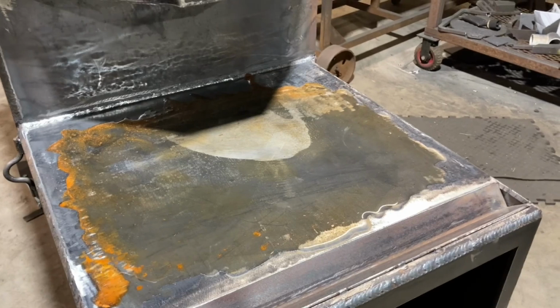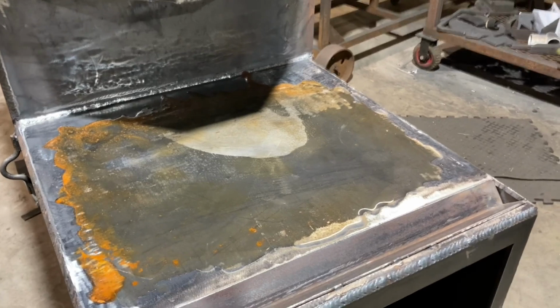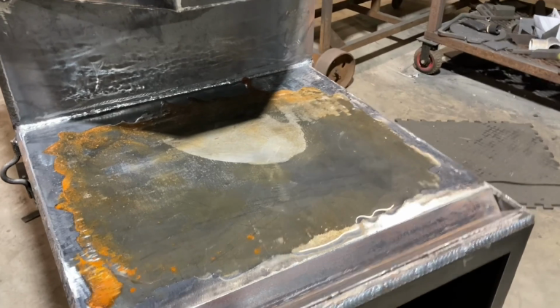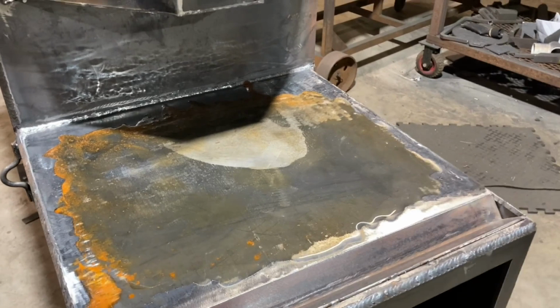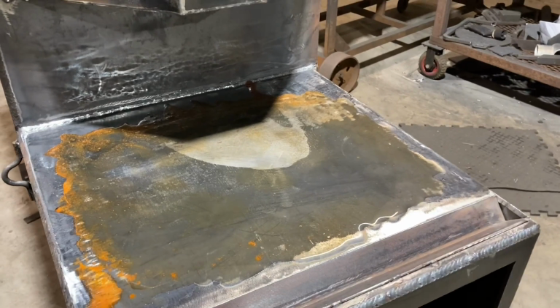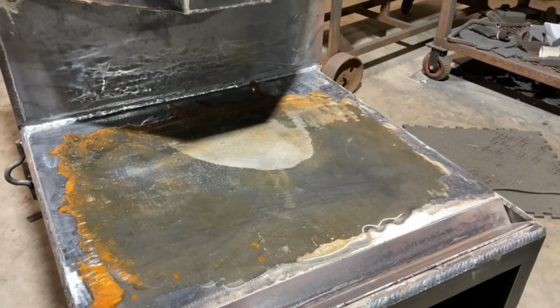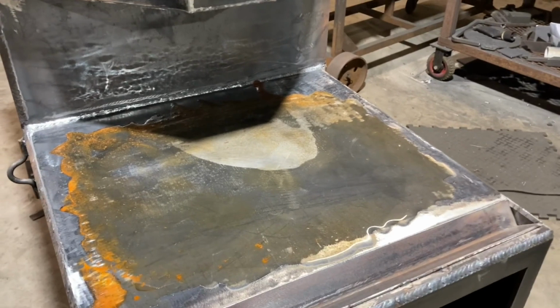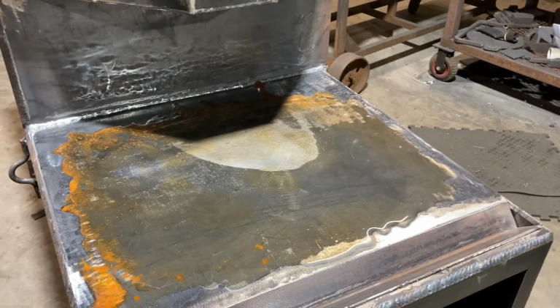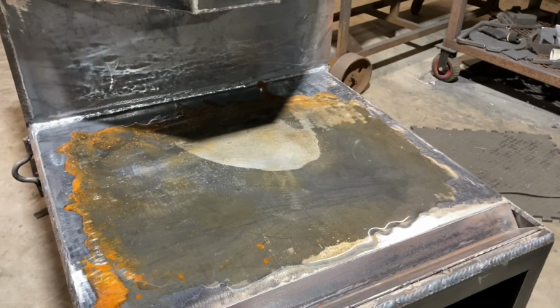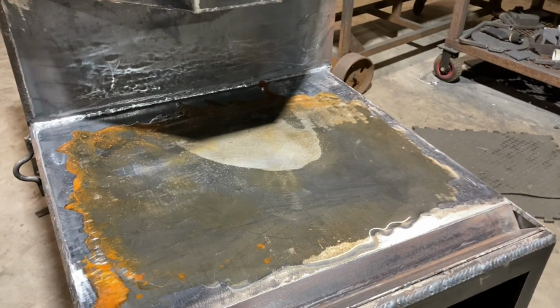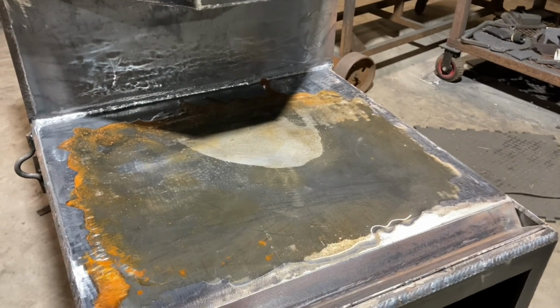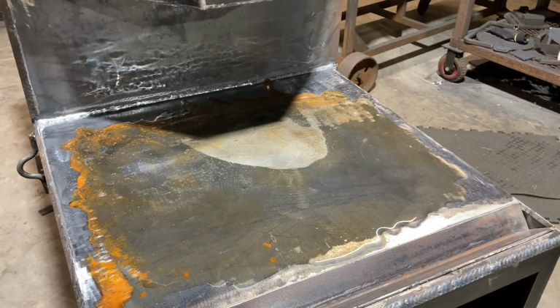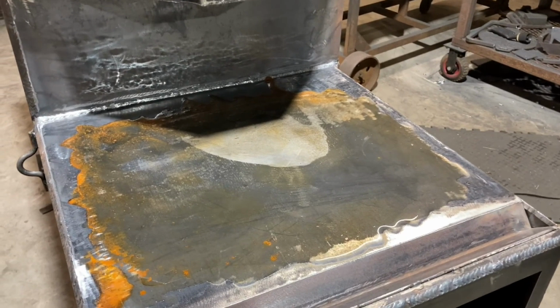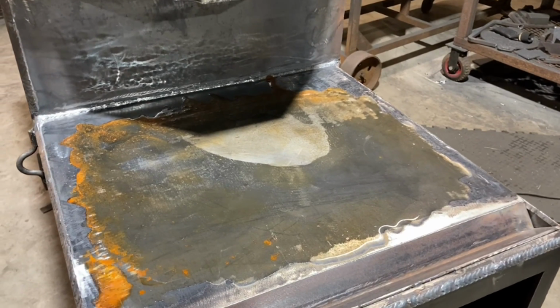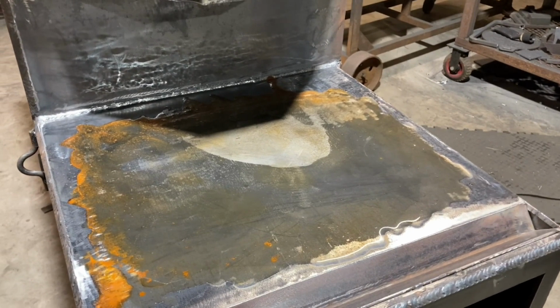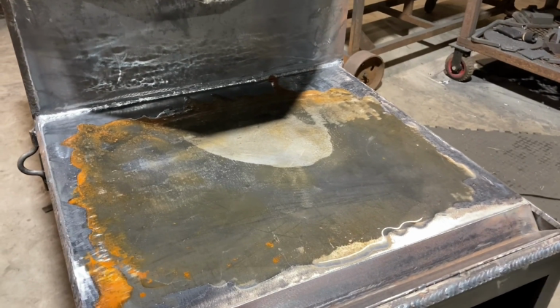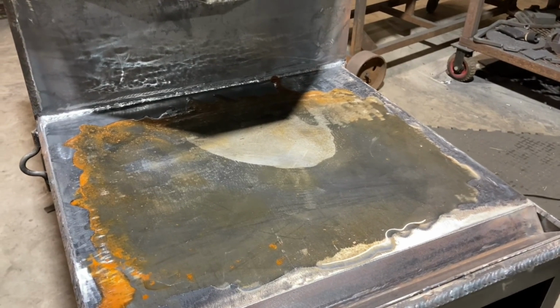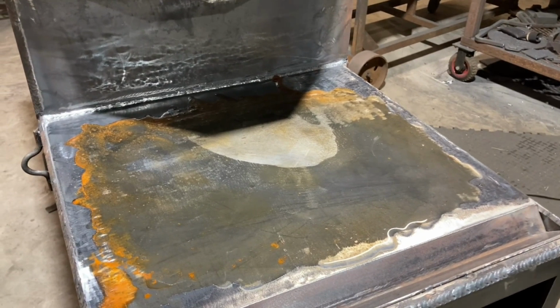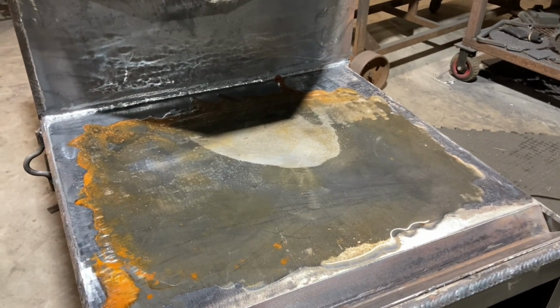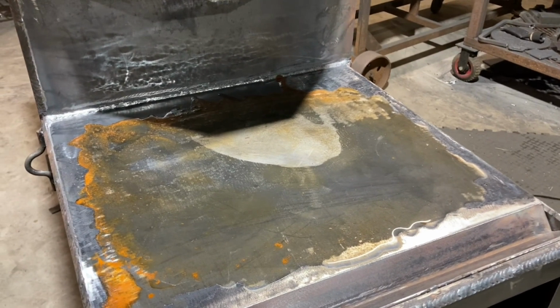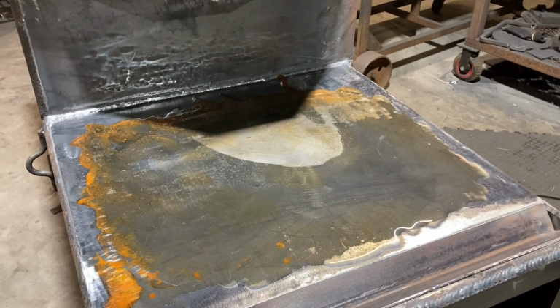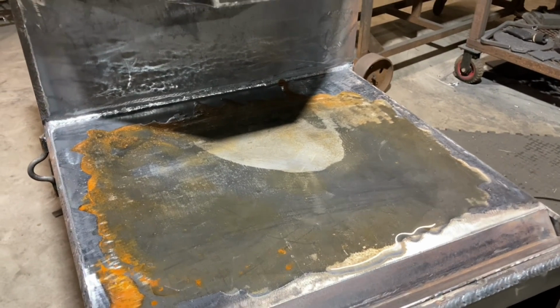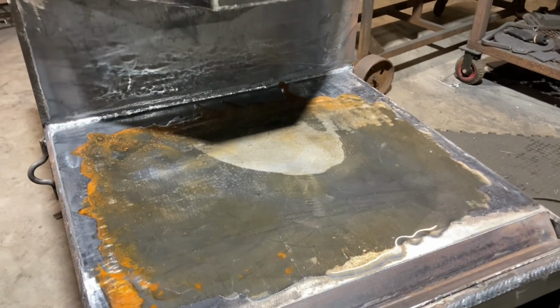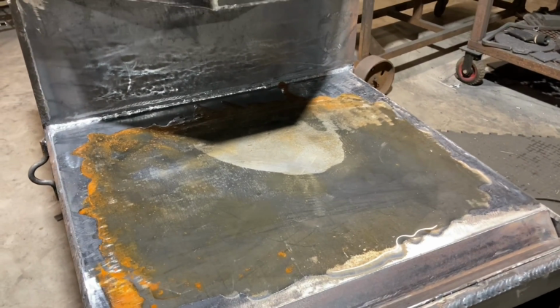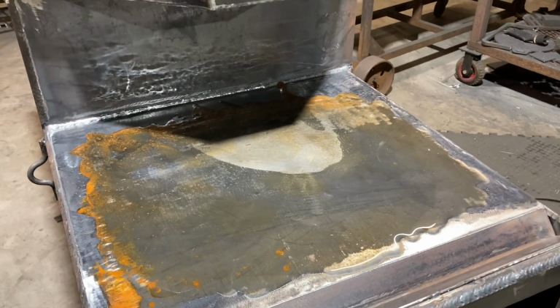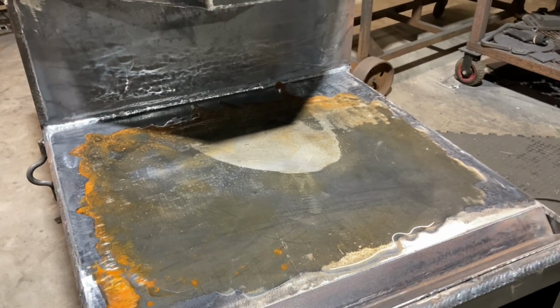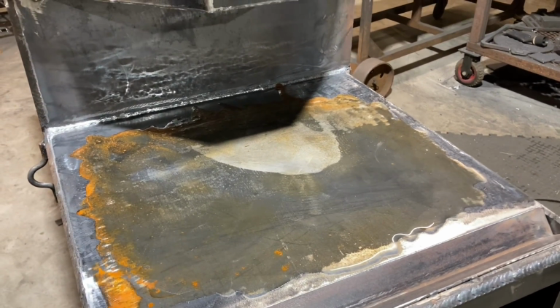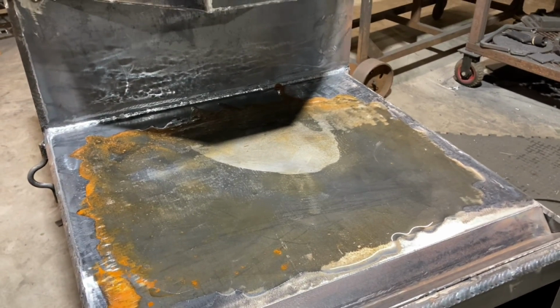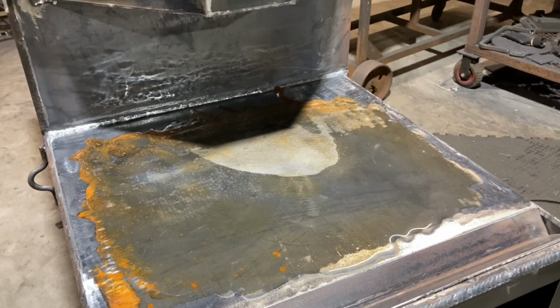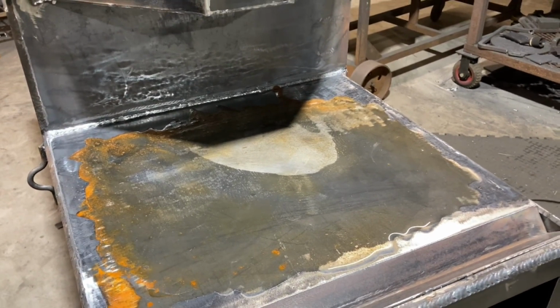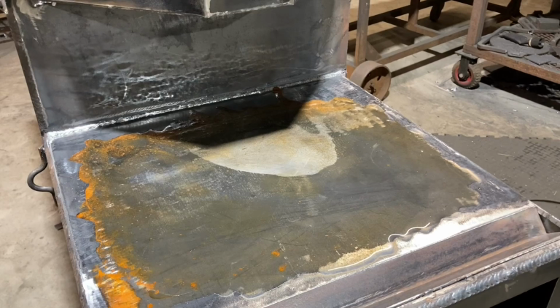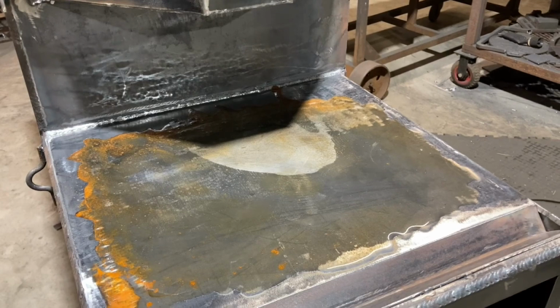It's gonna take around 10 to 12 hours — it takes a while, but it will pull the mill scale right off of there. So we'll come back and look then.